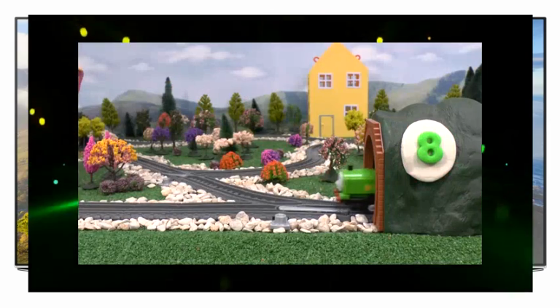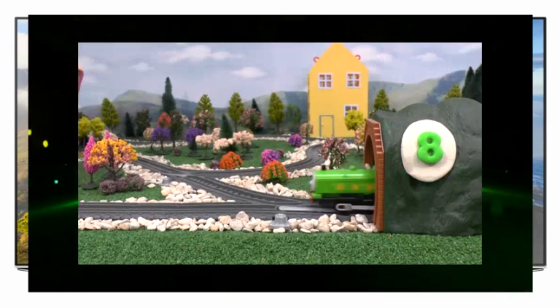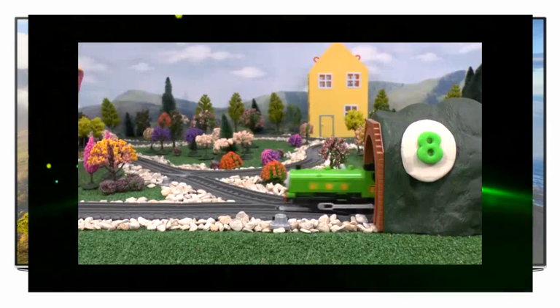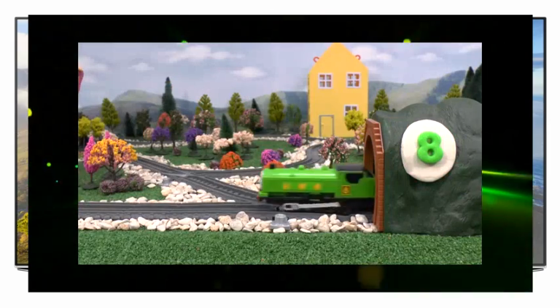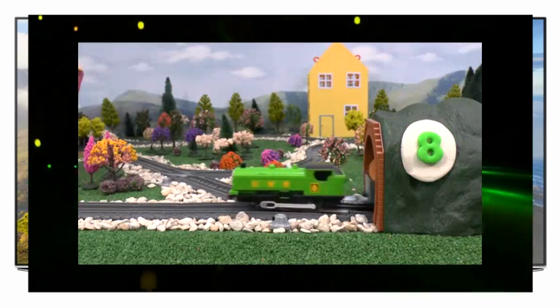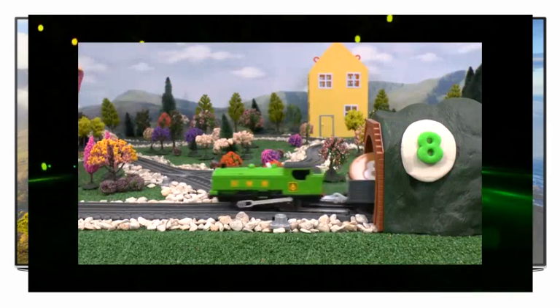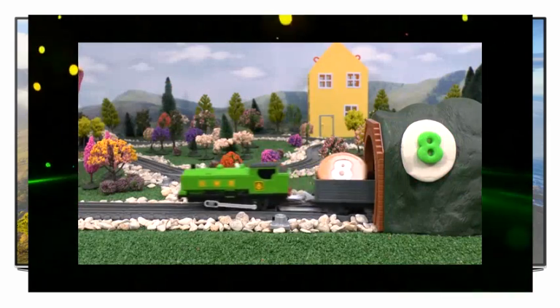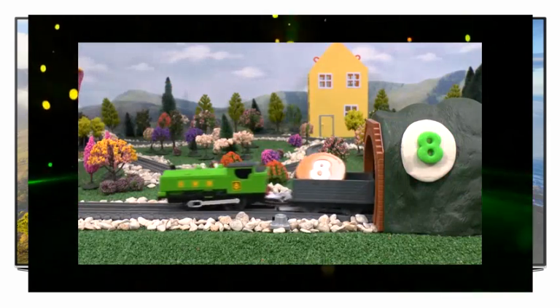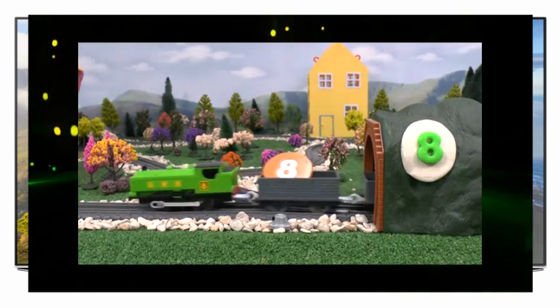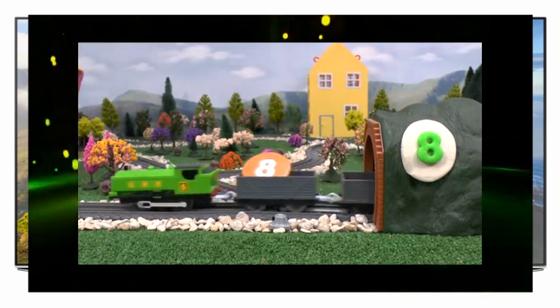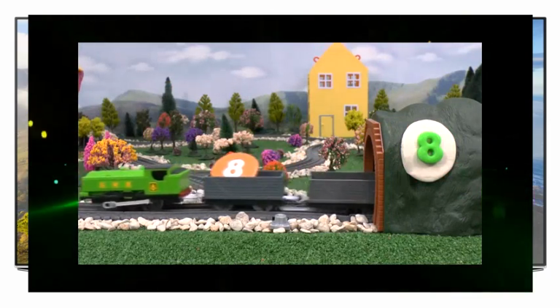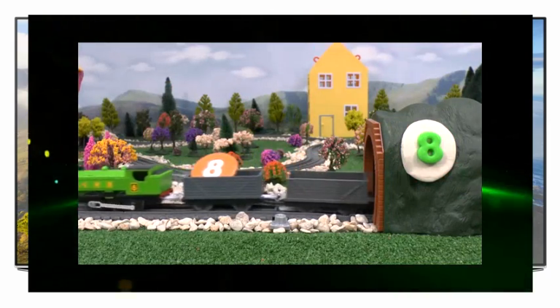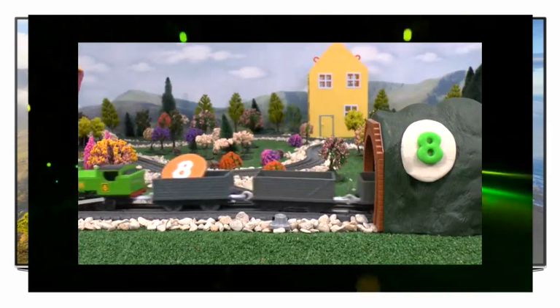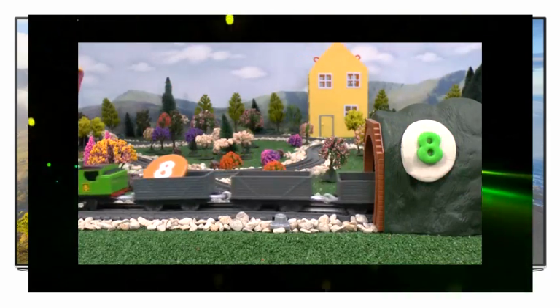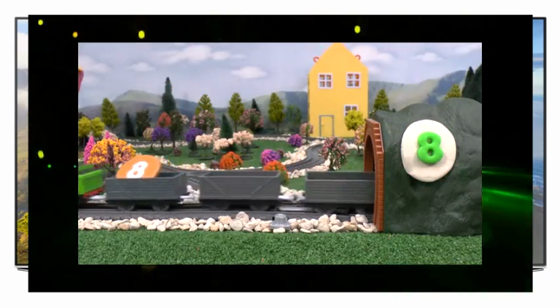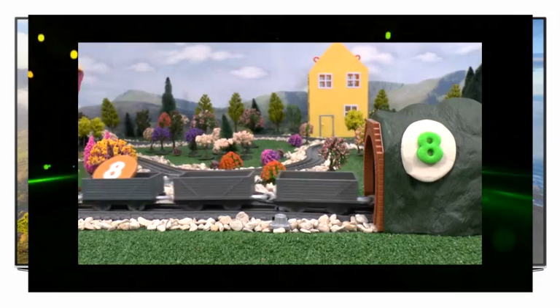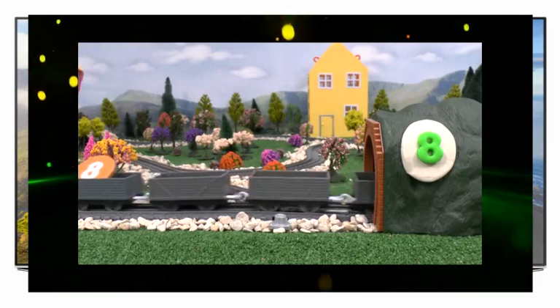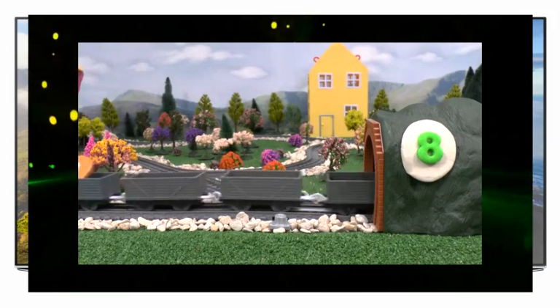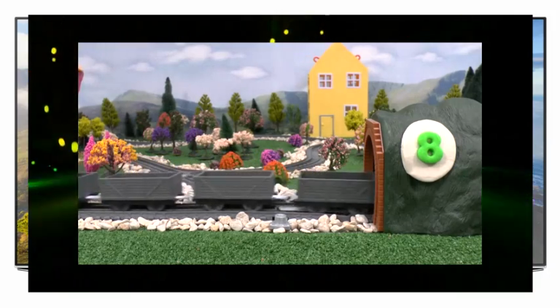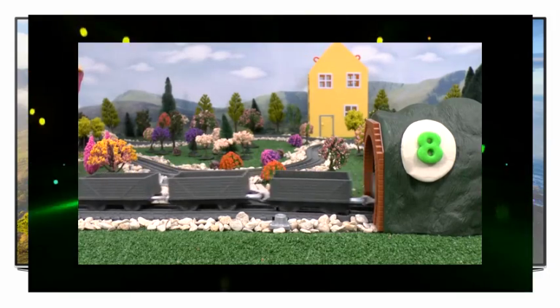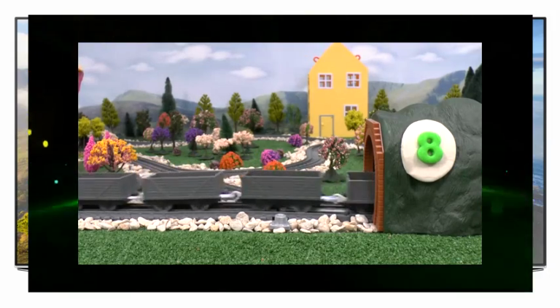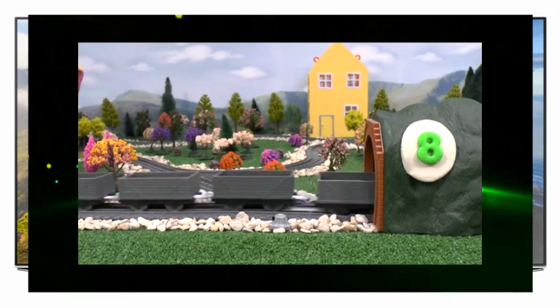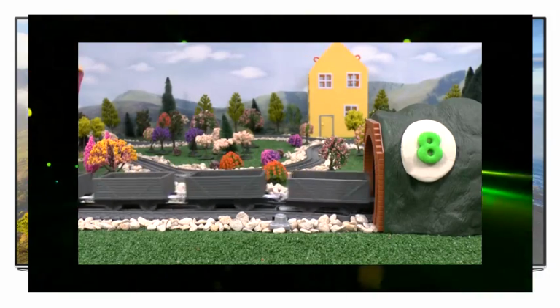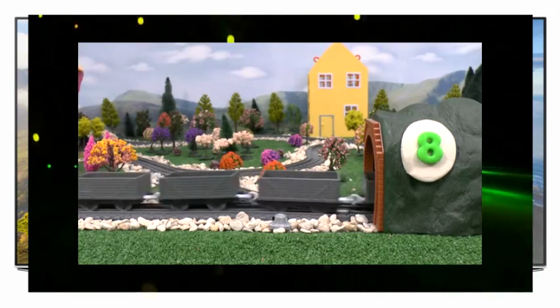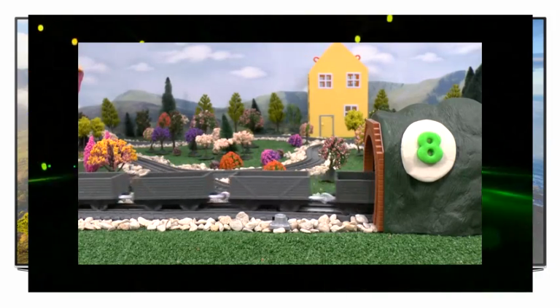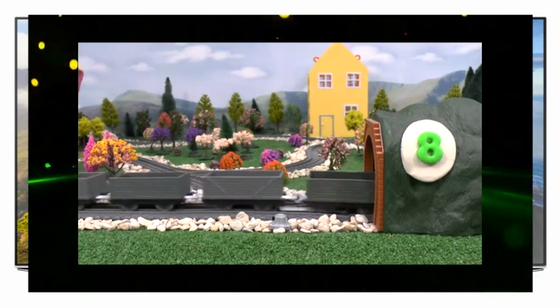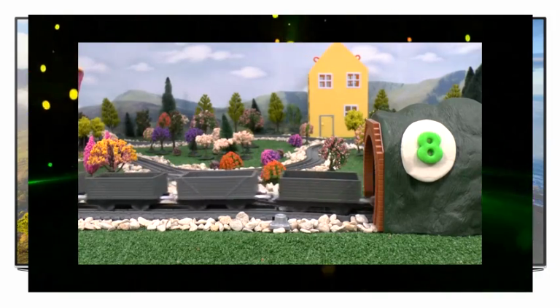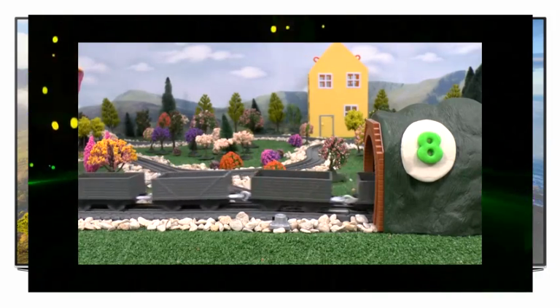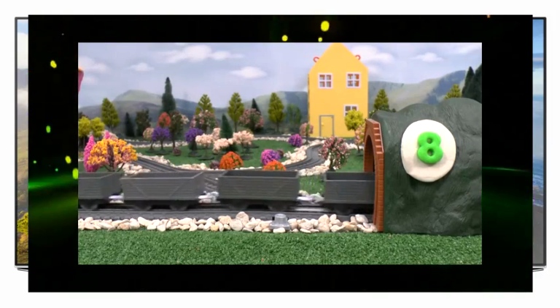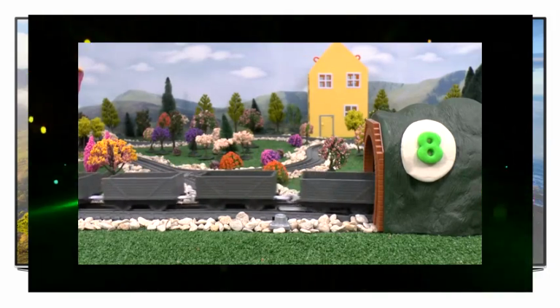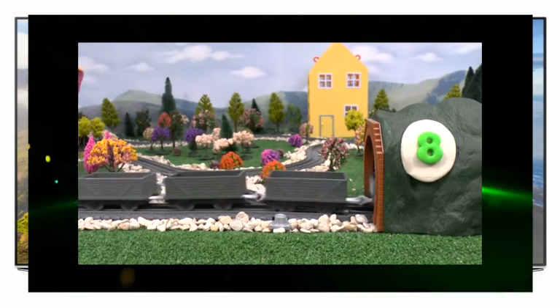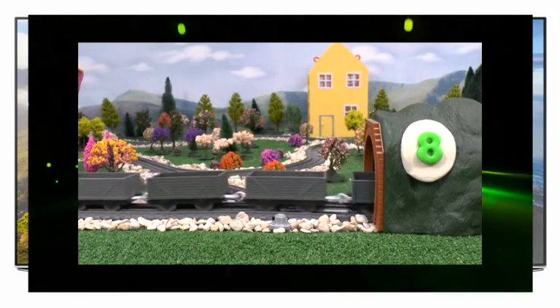Duck is the number eight green engine and is pulling eight trucks.